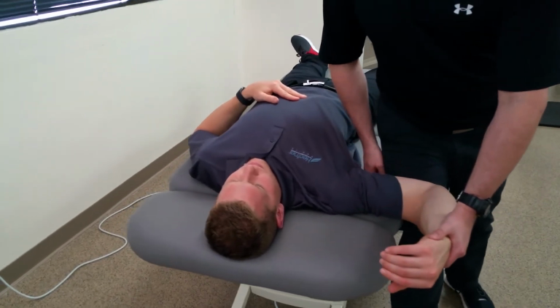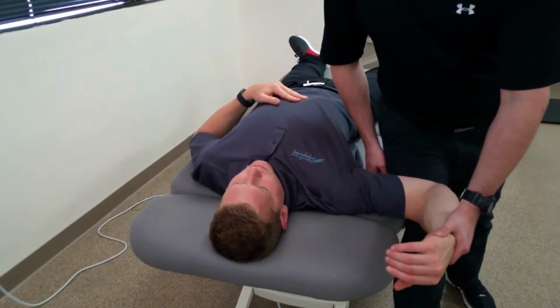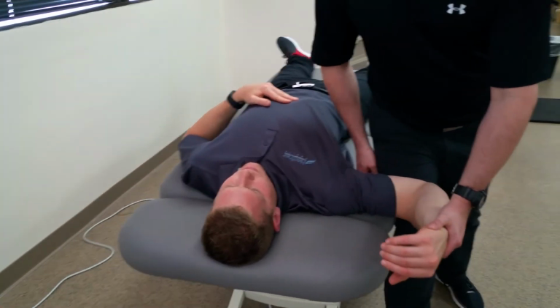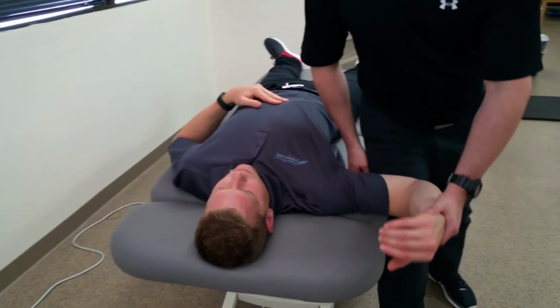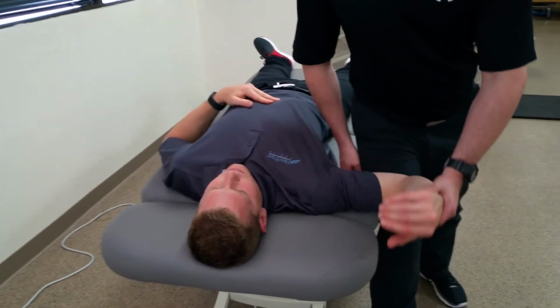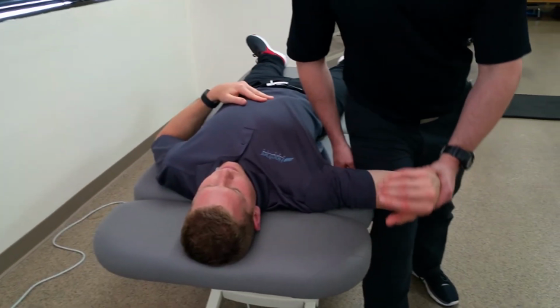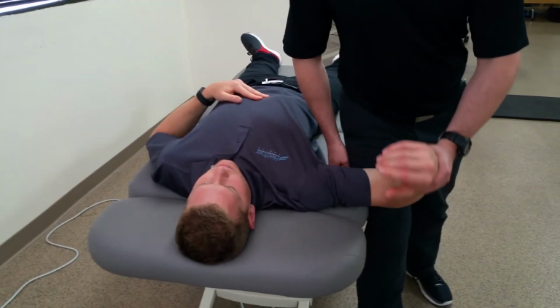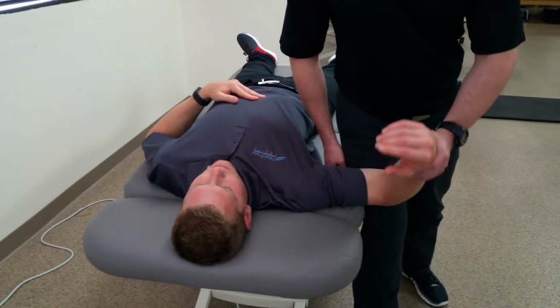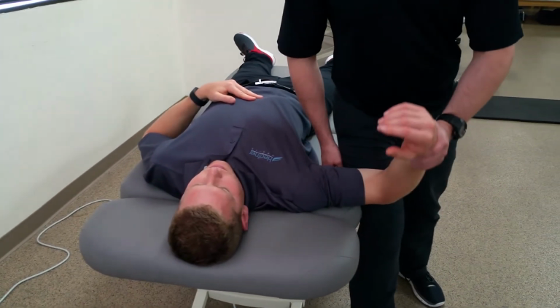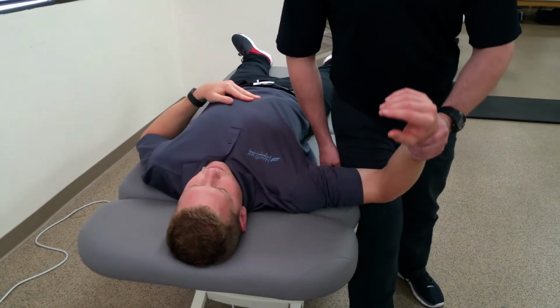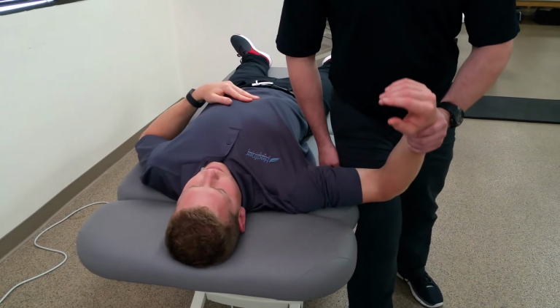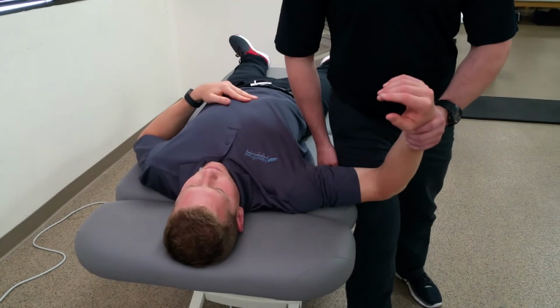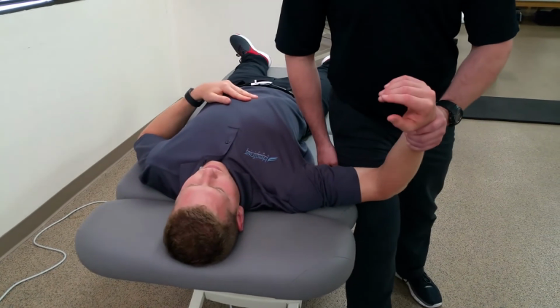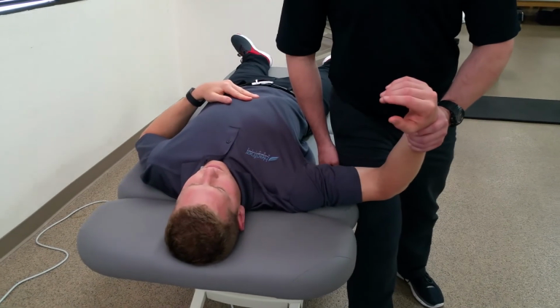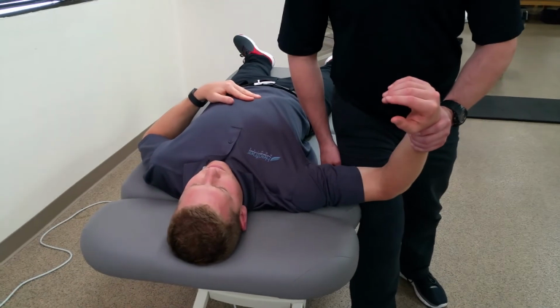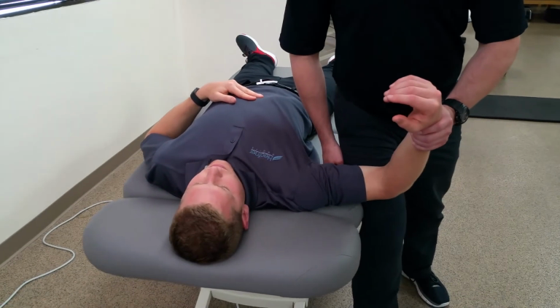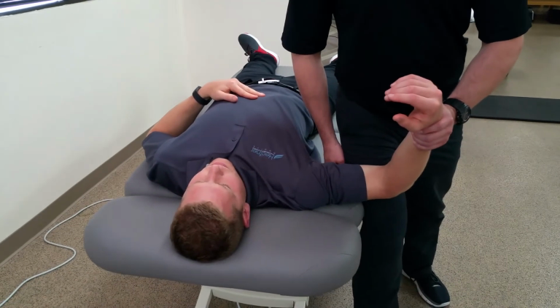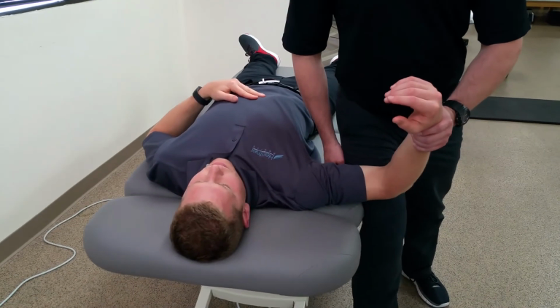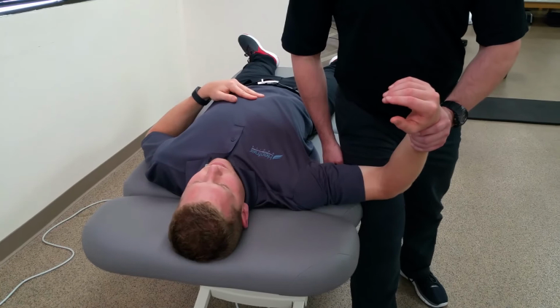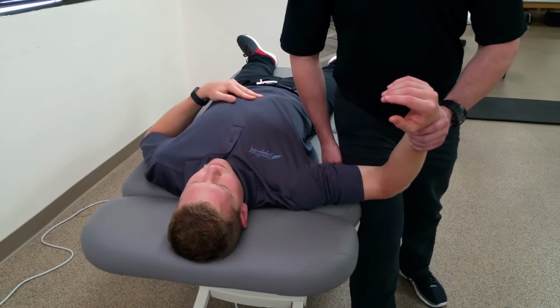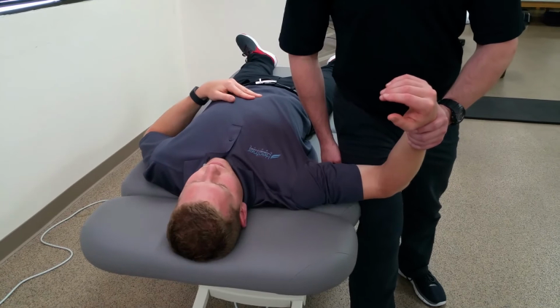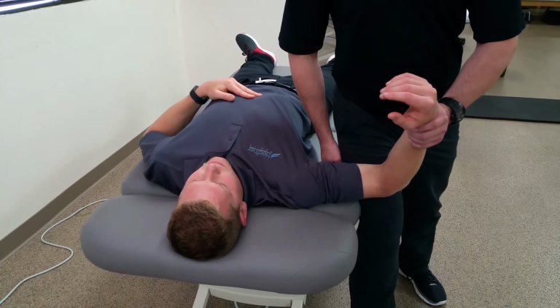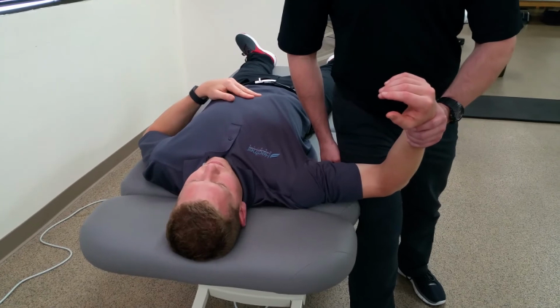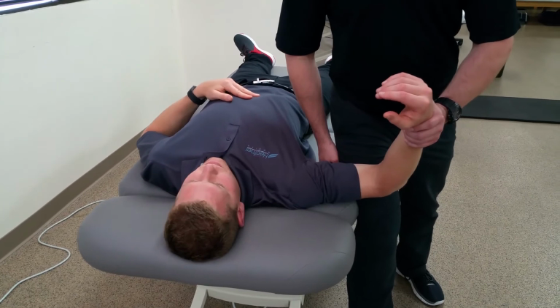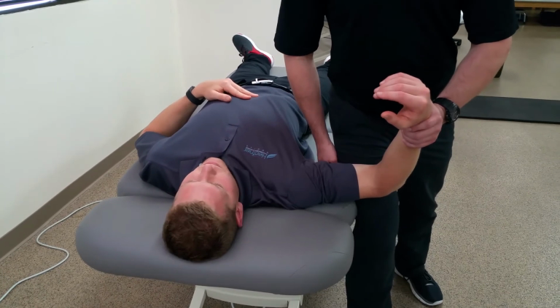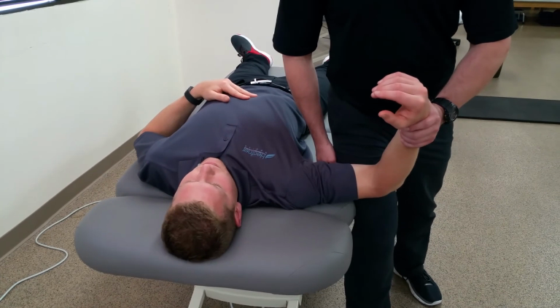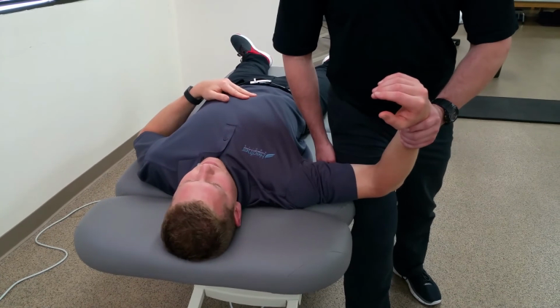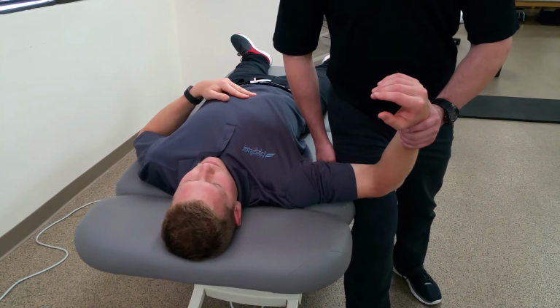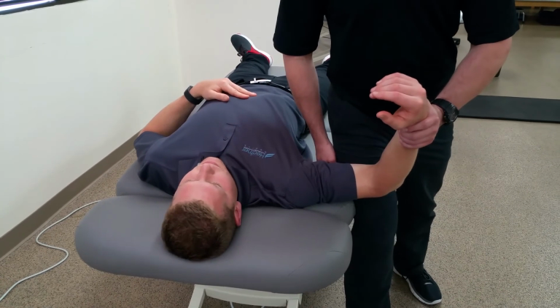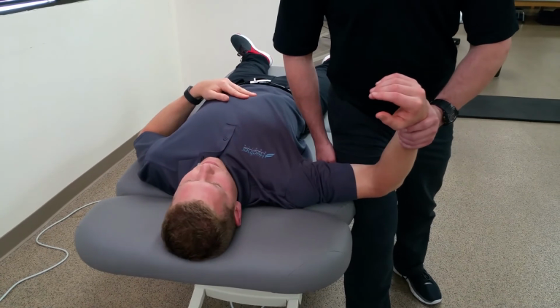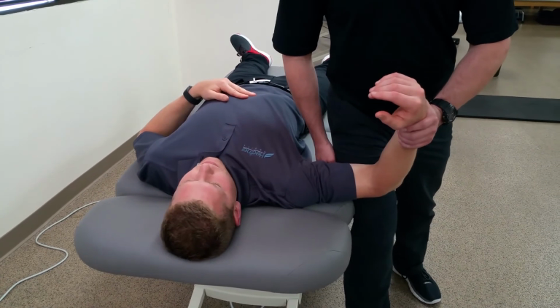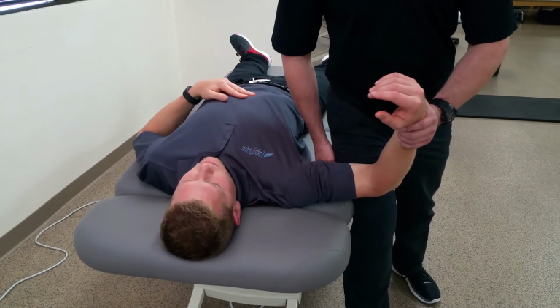The test is considered positive if there is apprehension during that movement of external rotation.